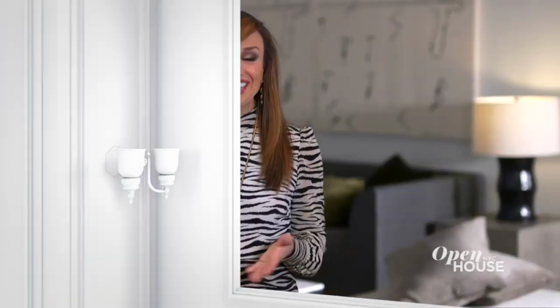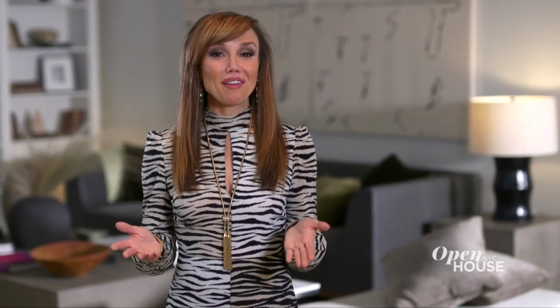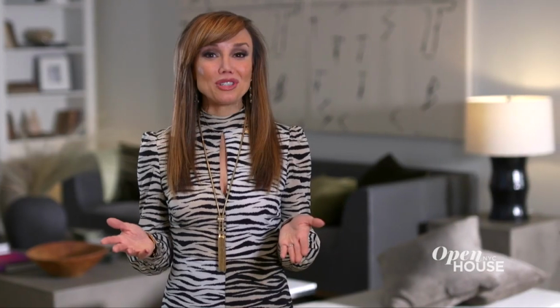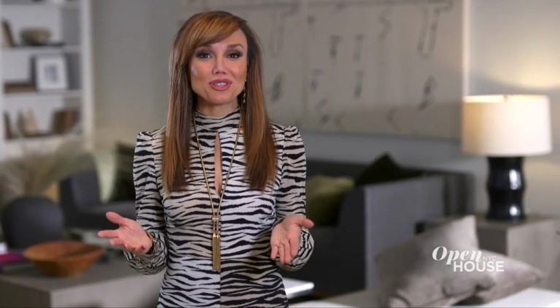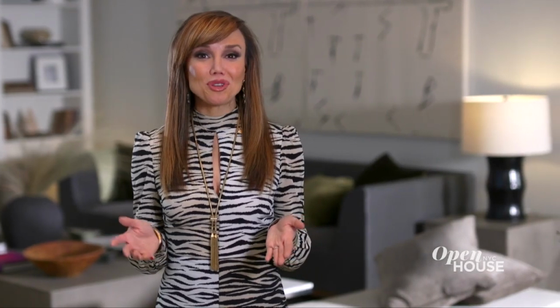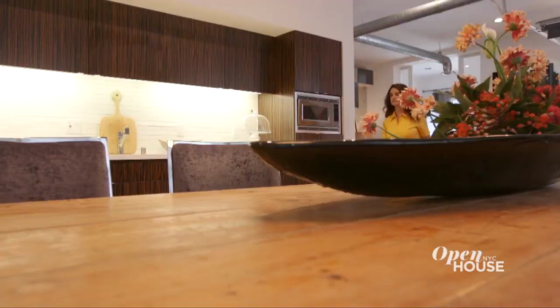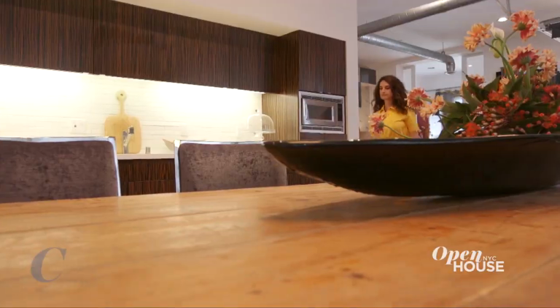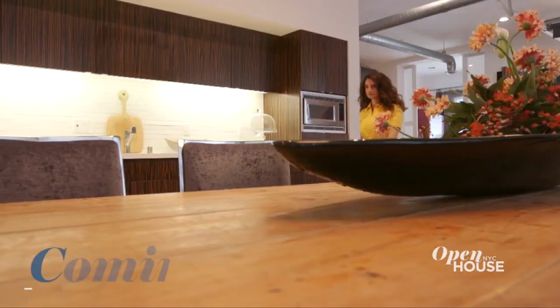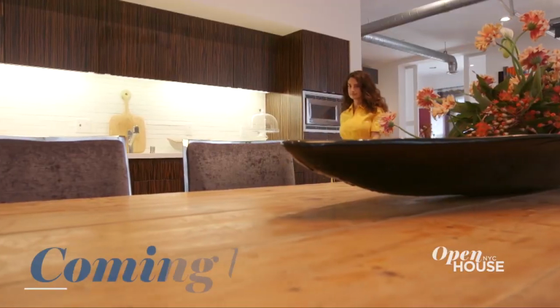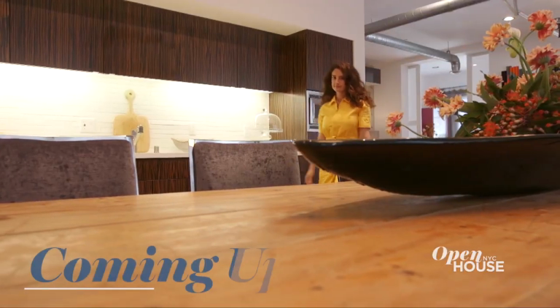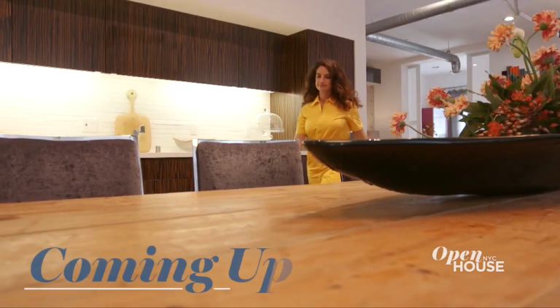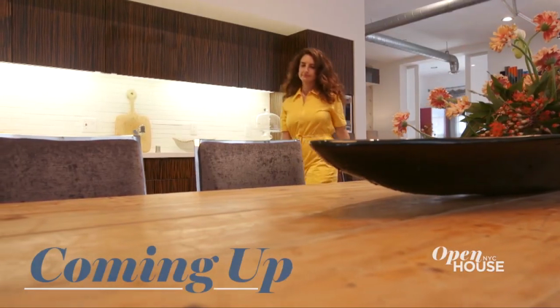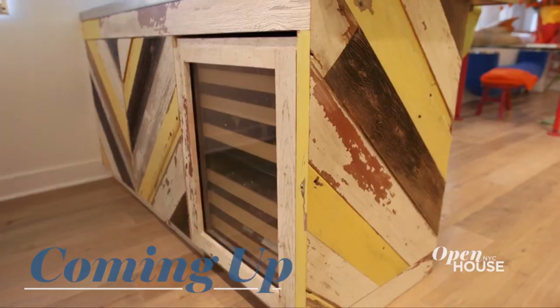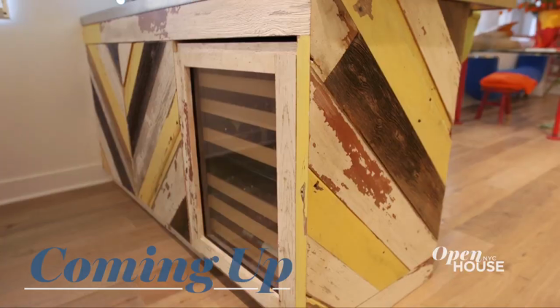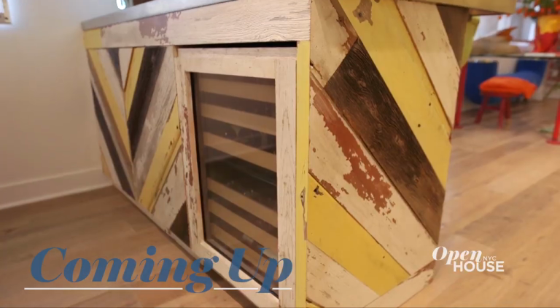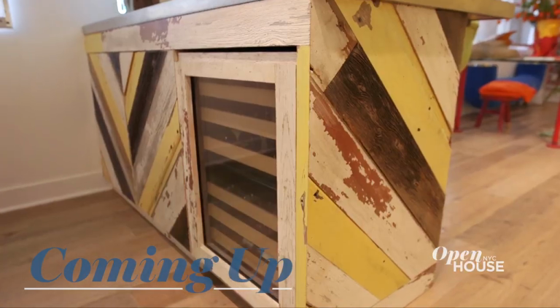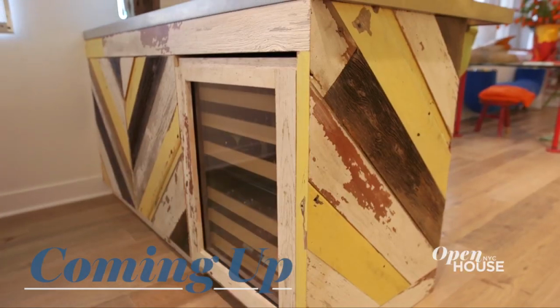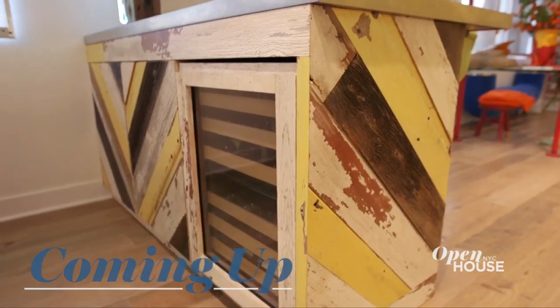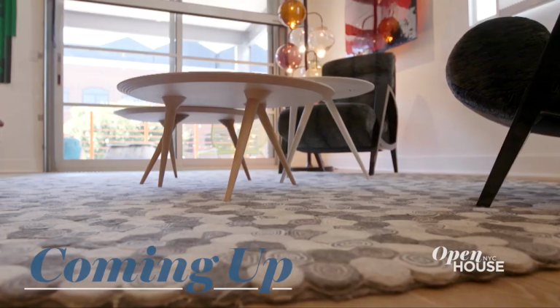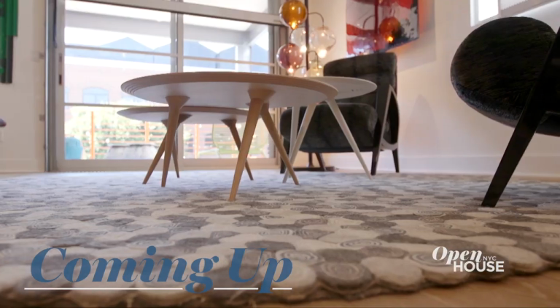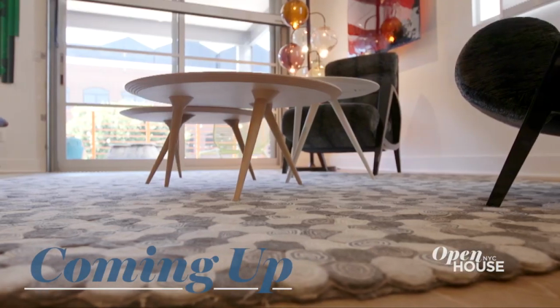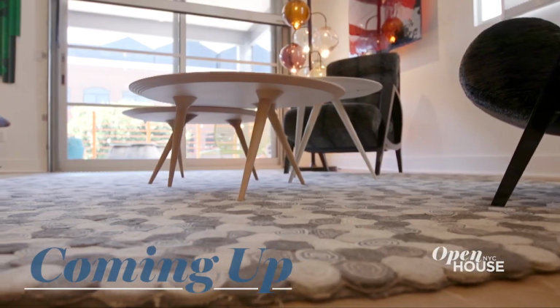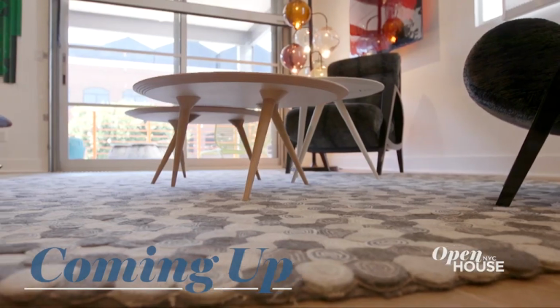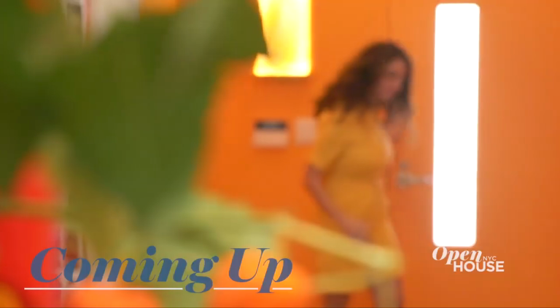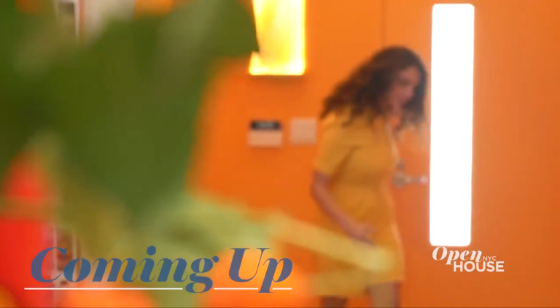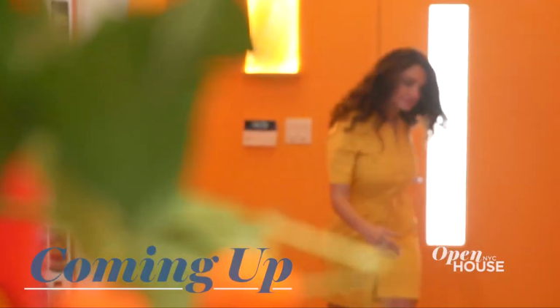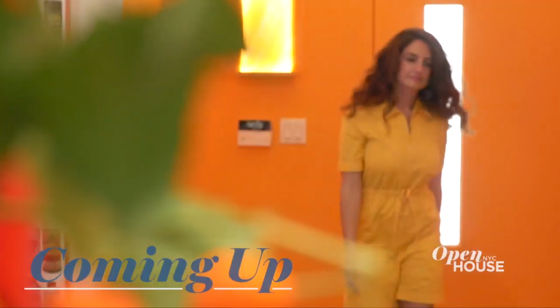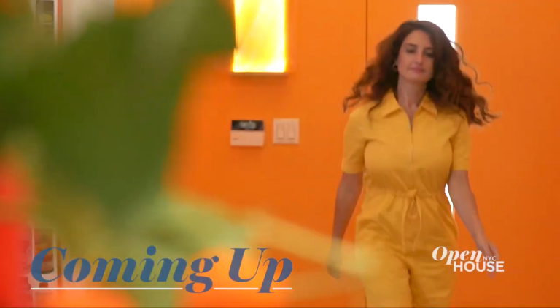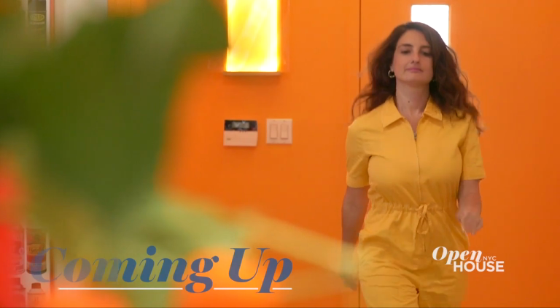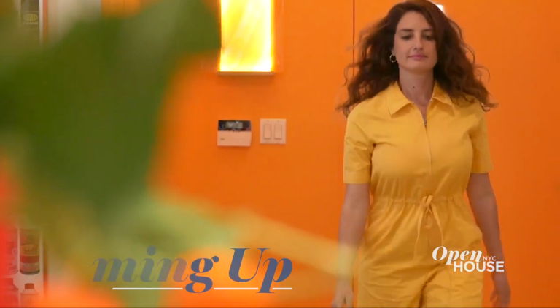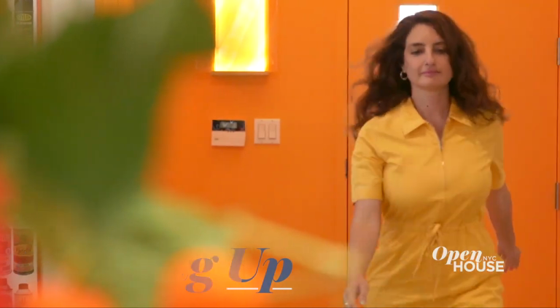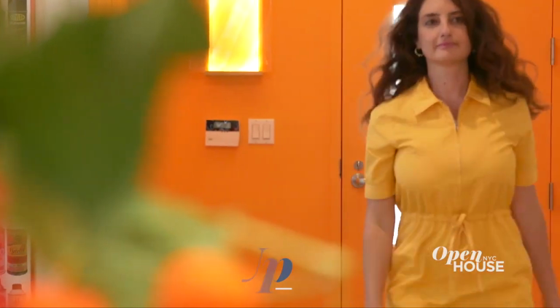Coming up in just a few, we head out west to Santa Monica where we explore this chic, vibrant loft space with its designer. We'll be right back.